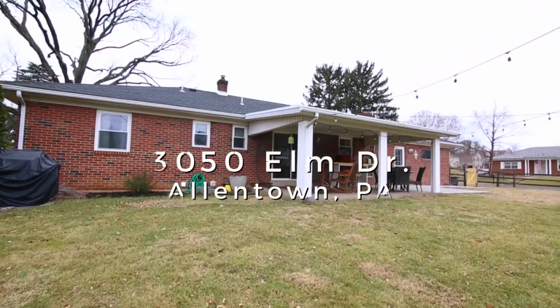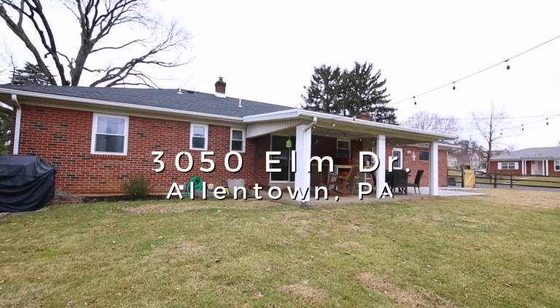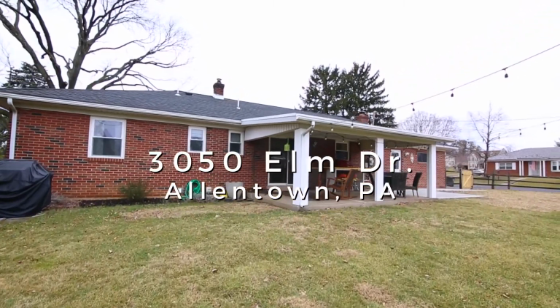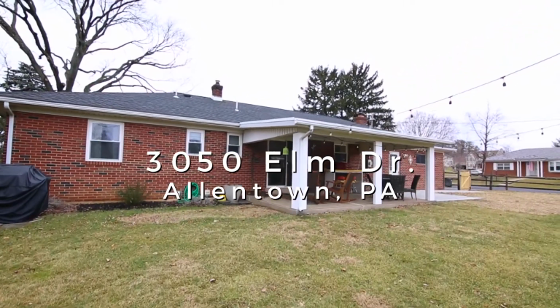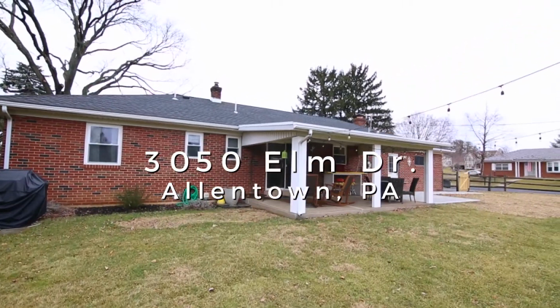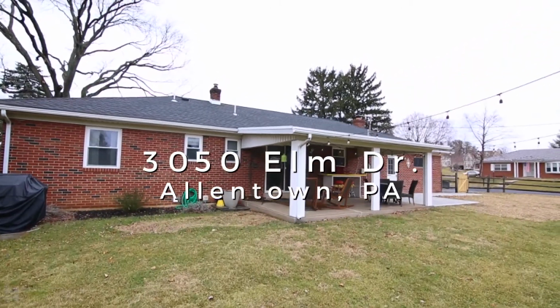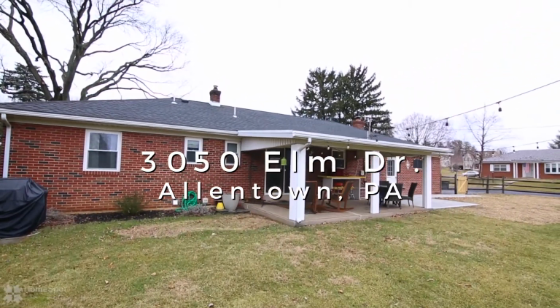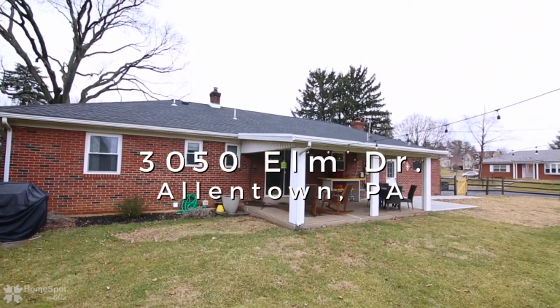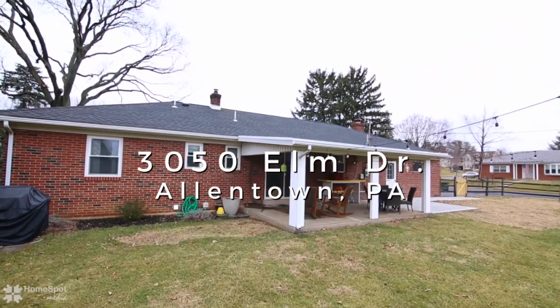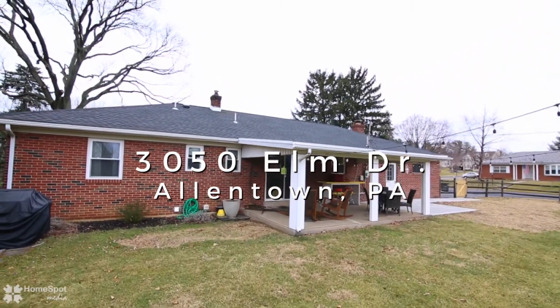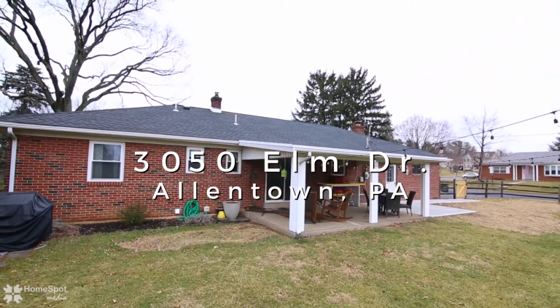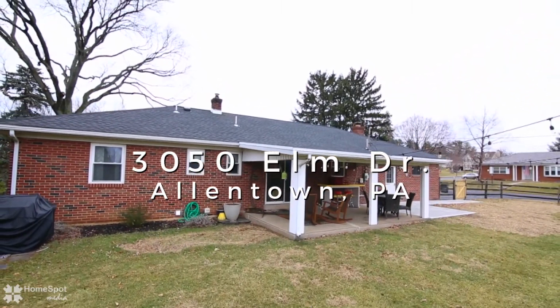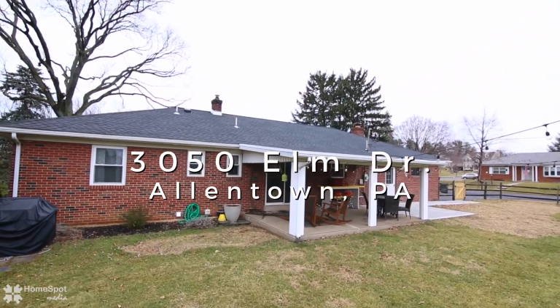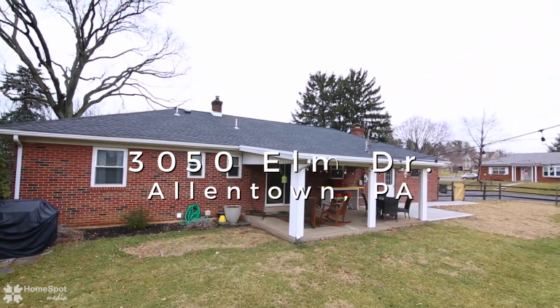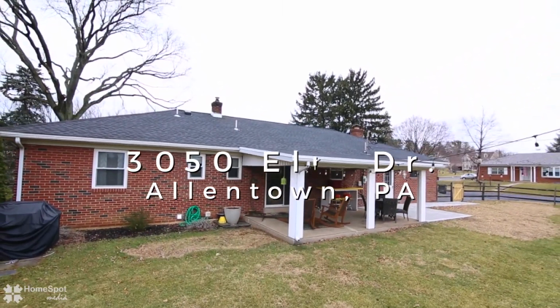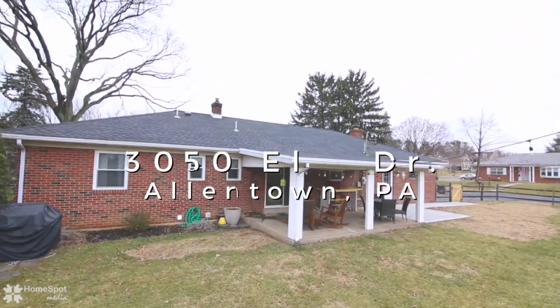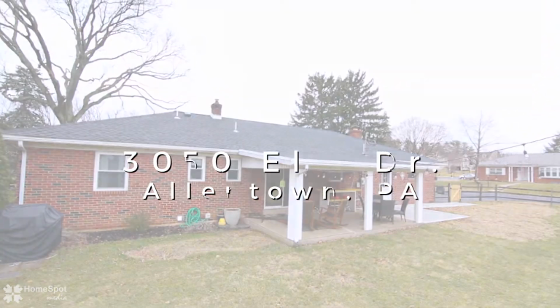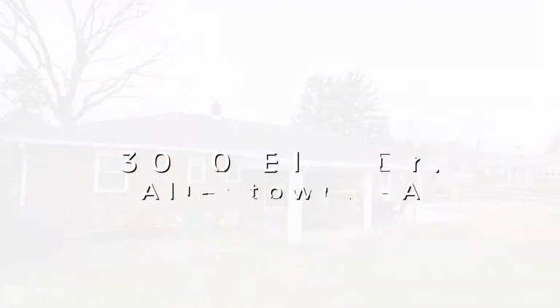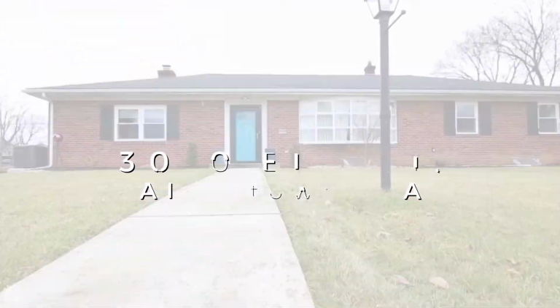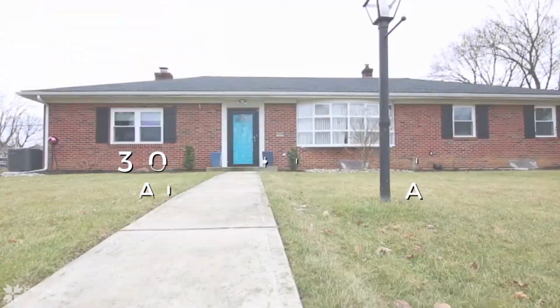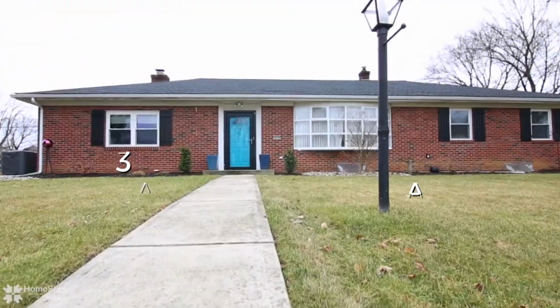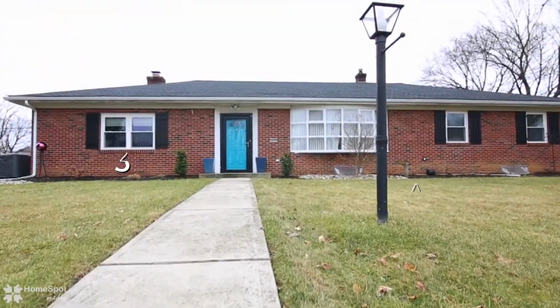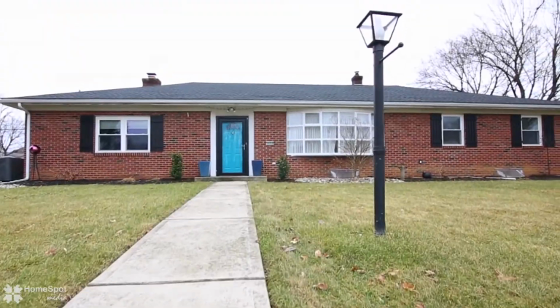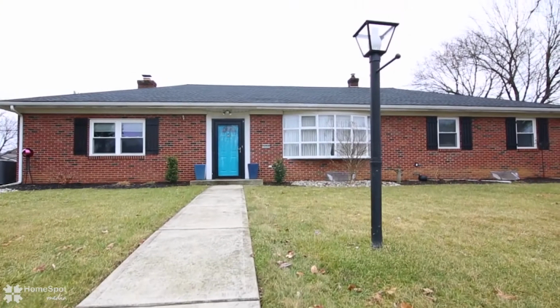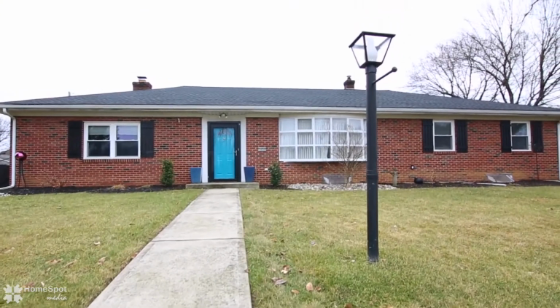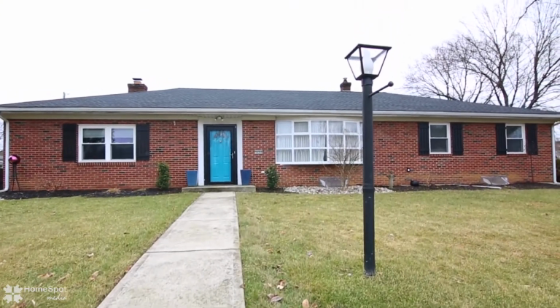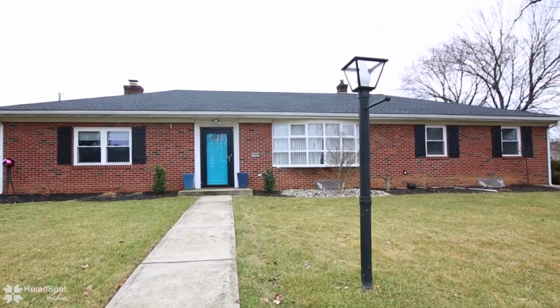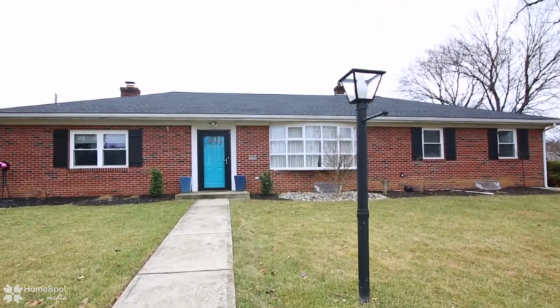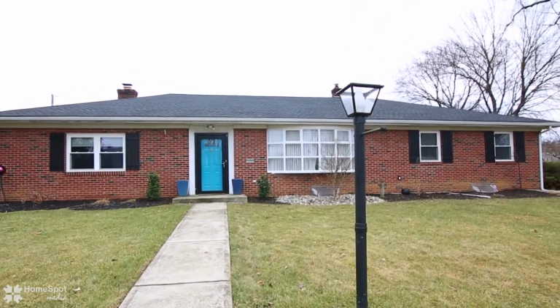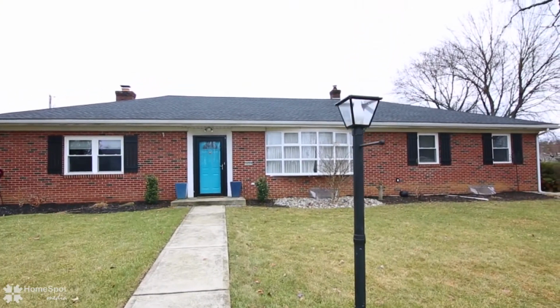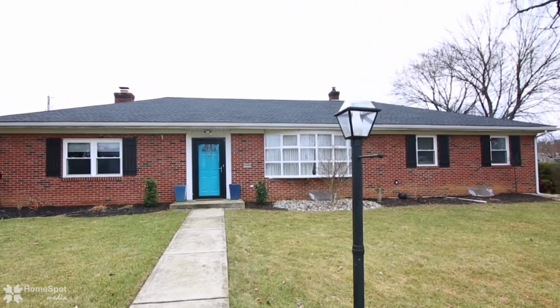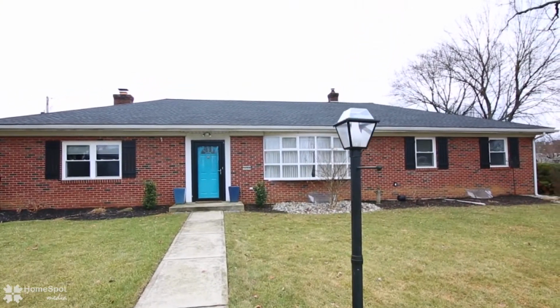Easy access to 309, 78, 22, PA Turnpike and all major roads.